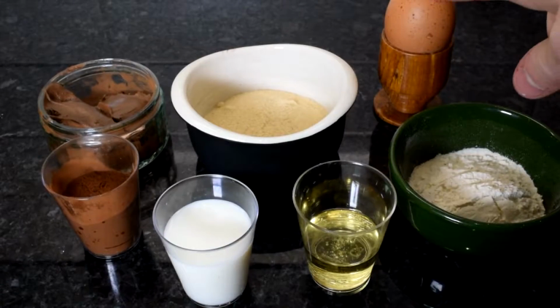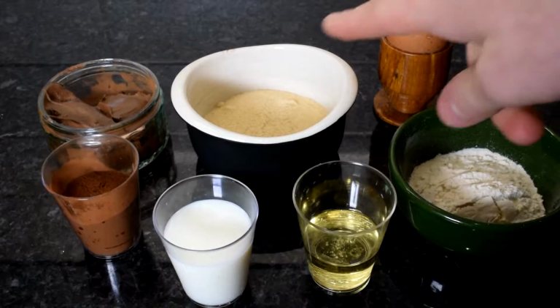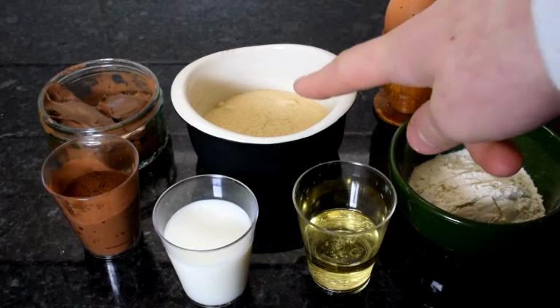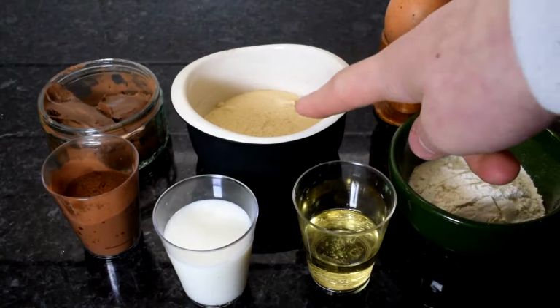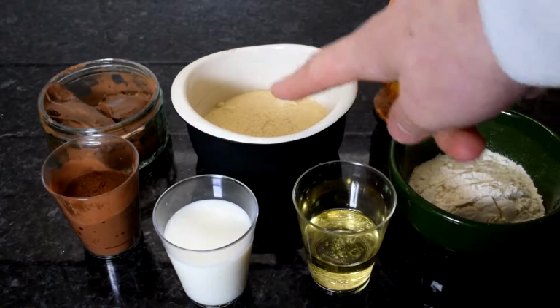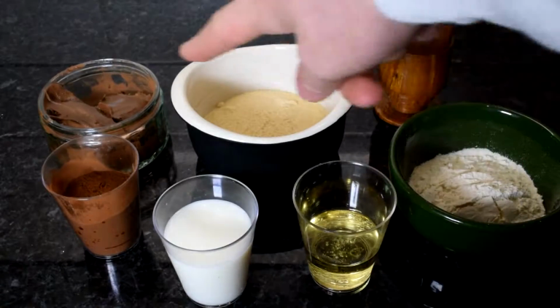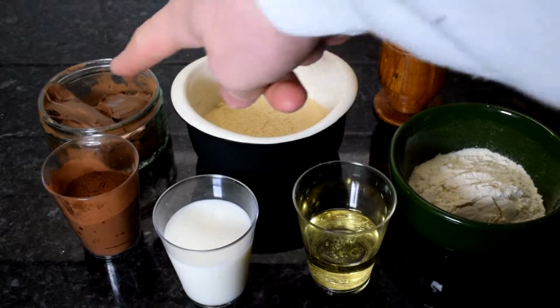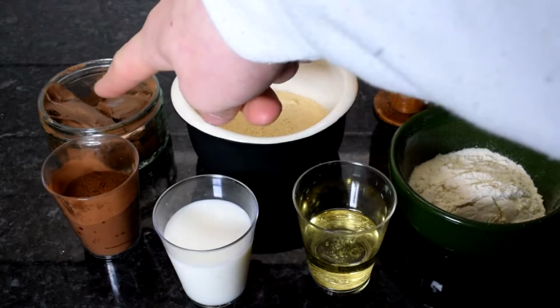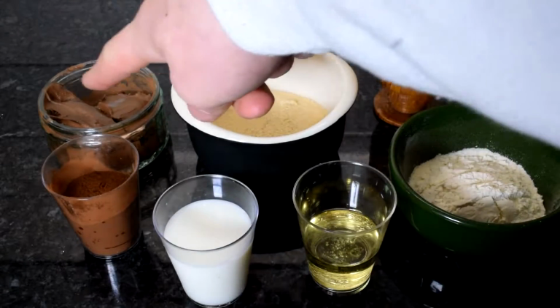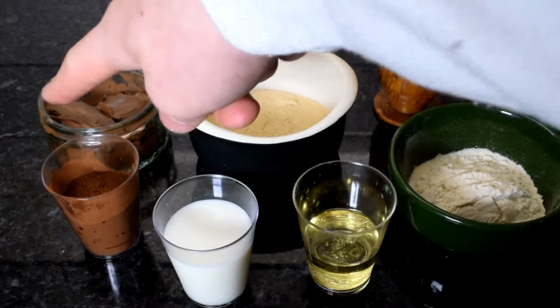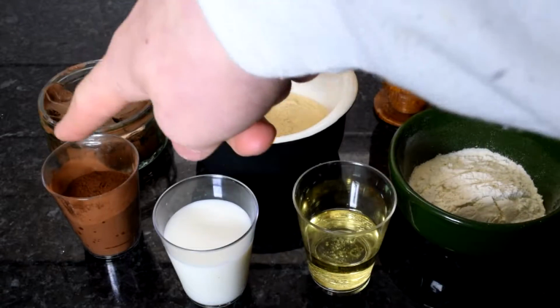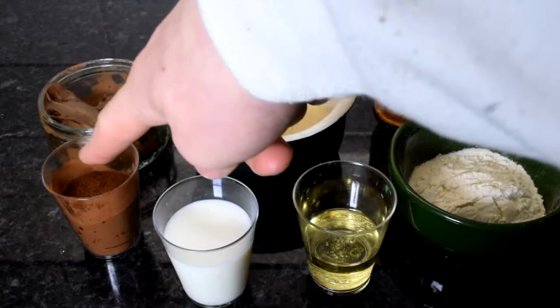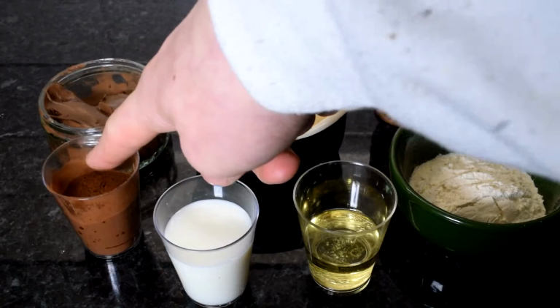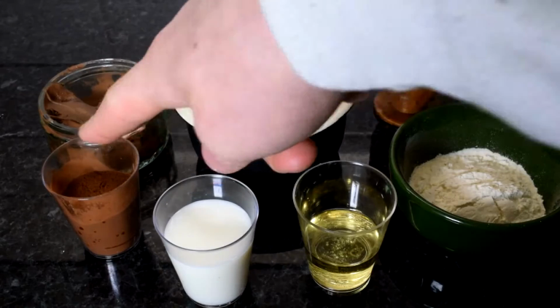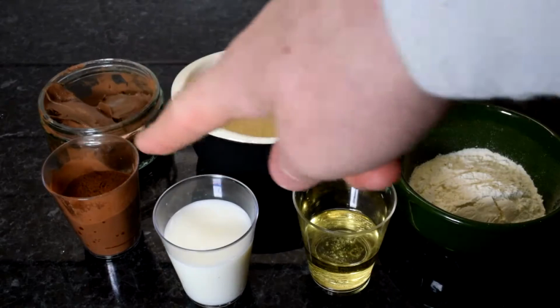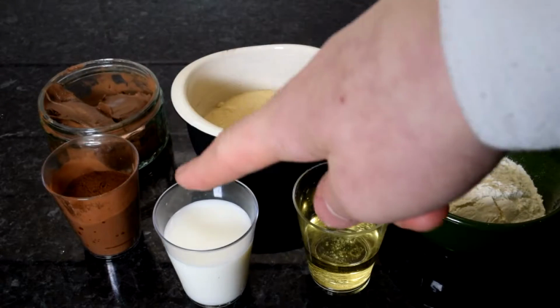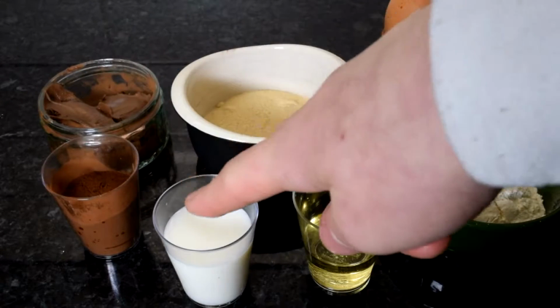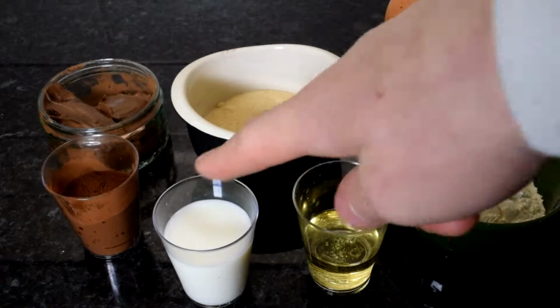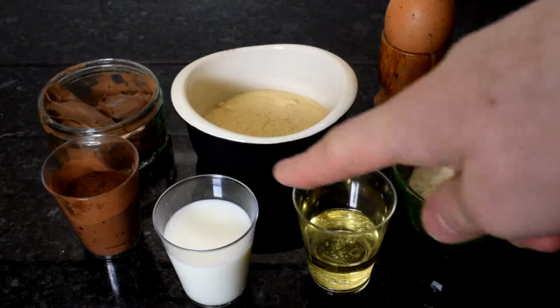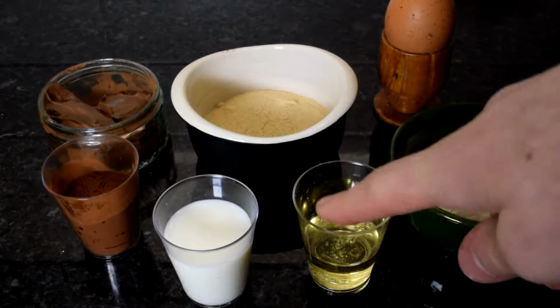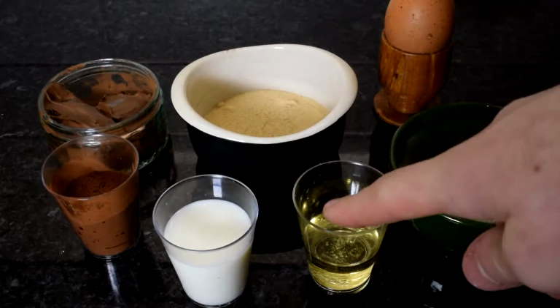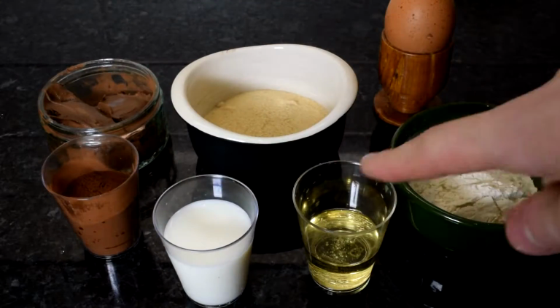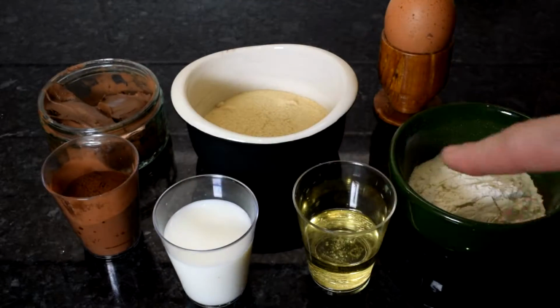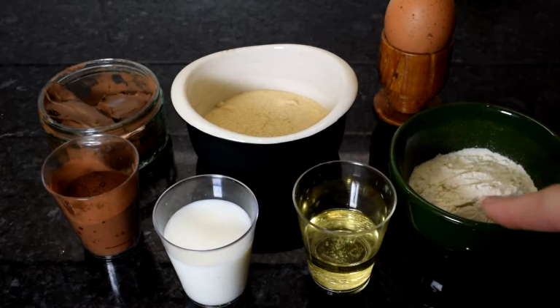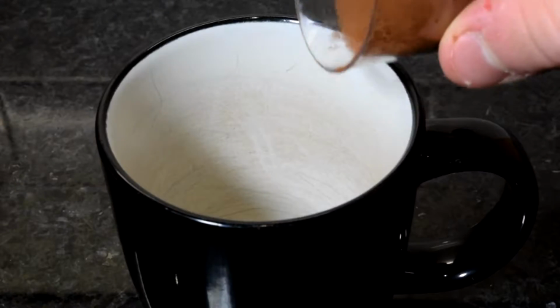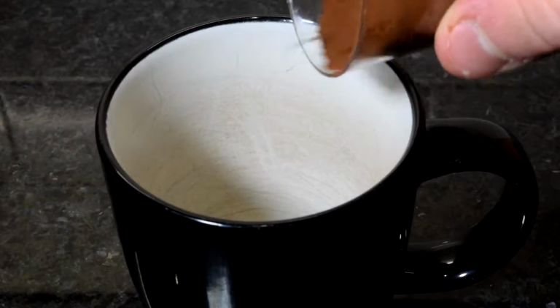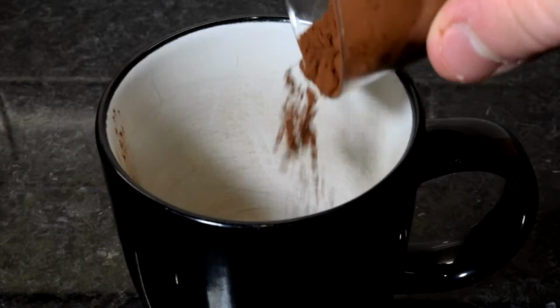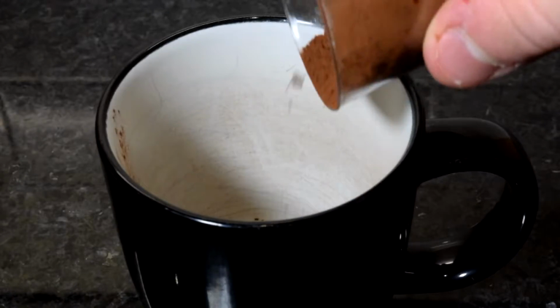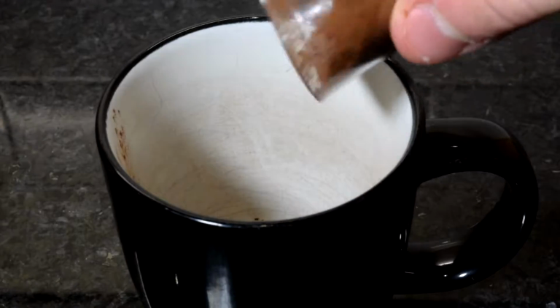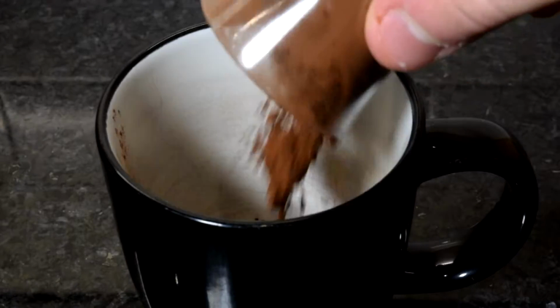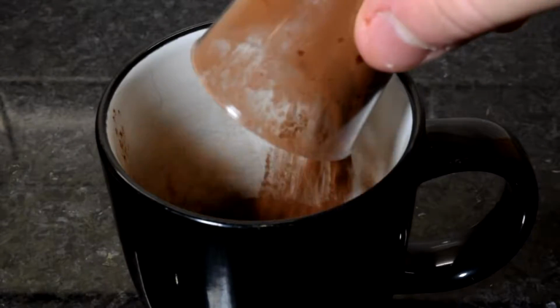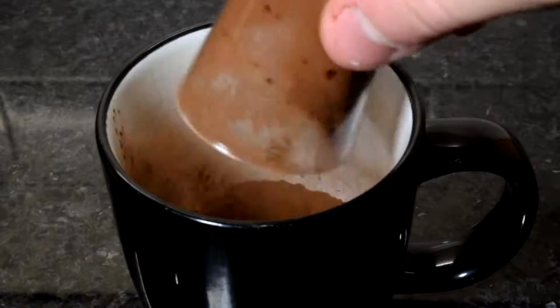So you're going to need an egg, some sugar, some Nutella, some cocoa powder, some milk, some oil and some flour.